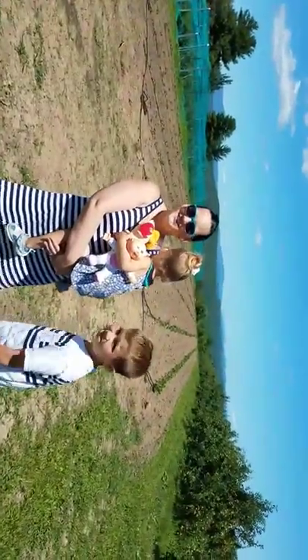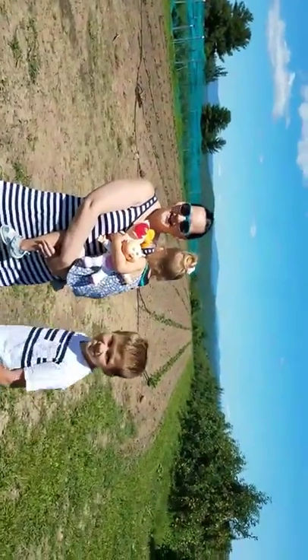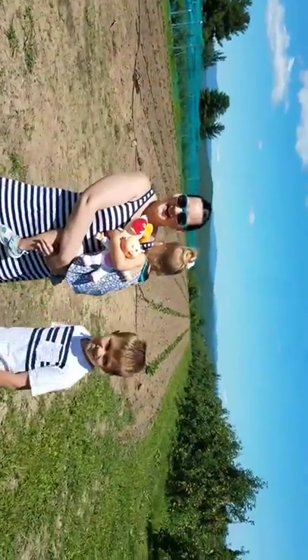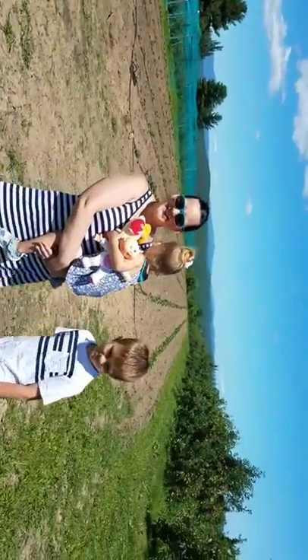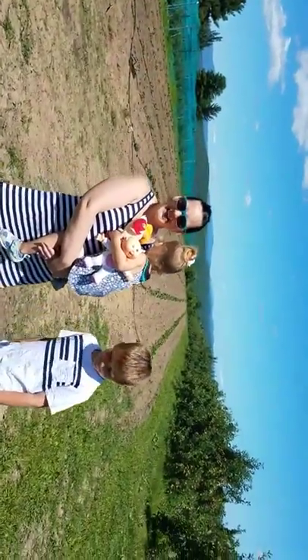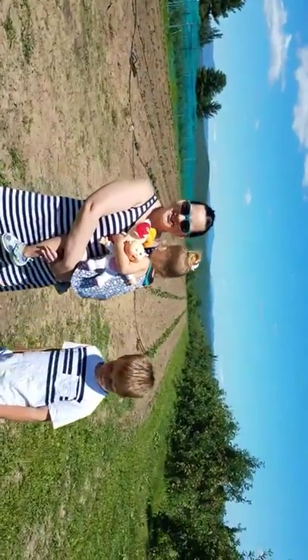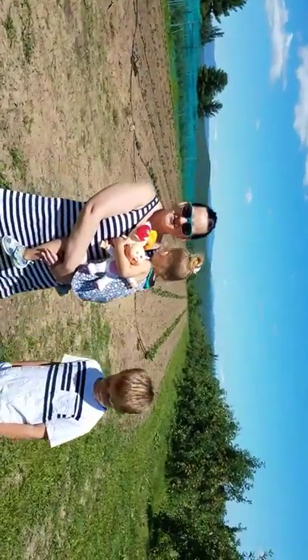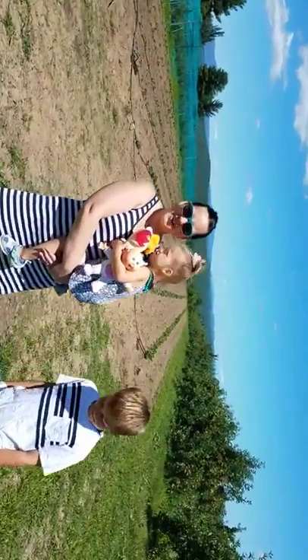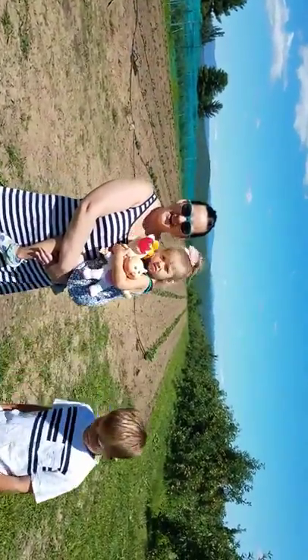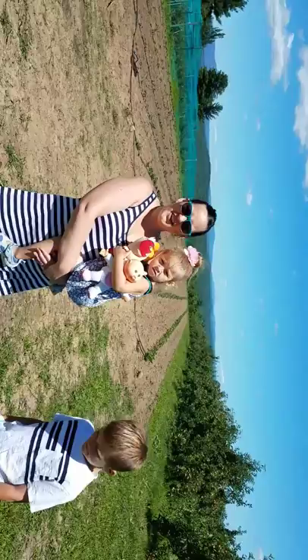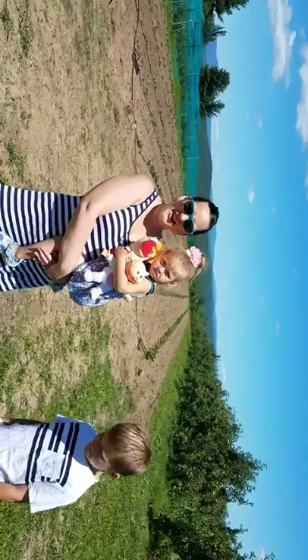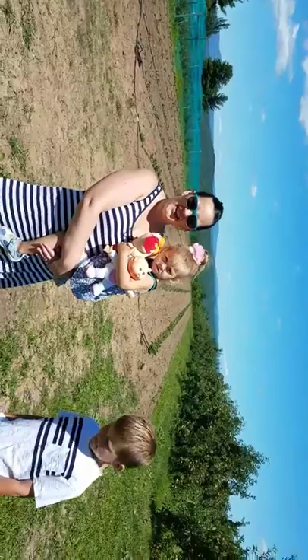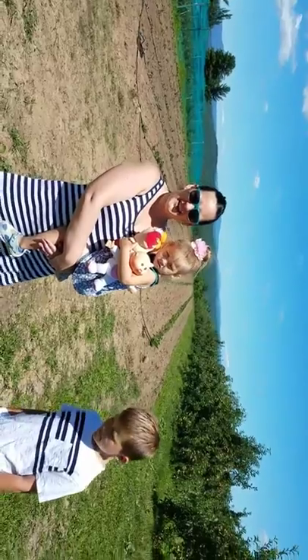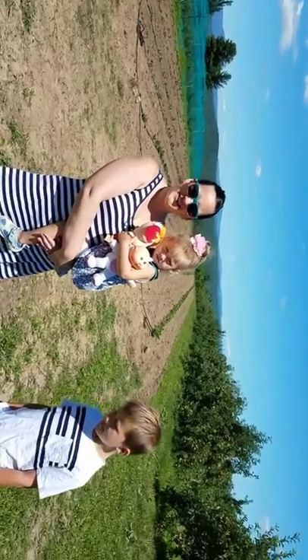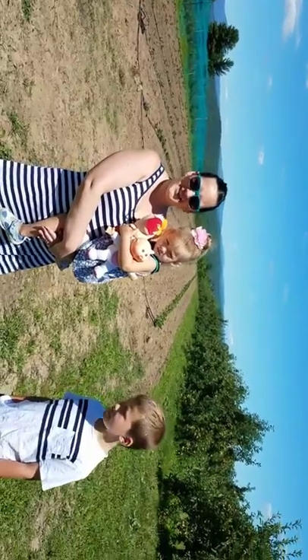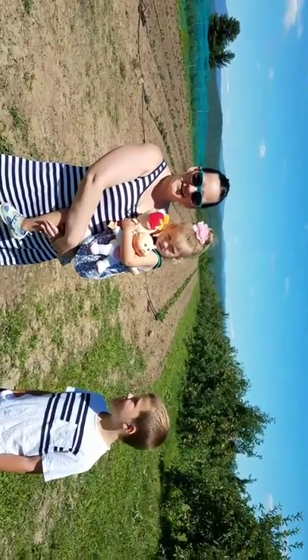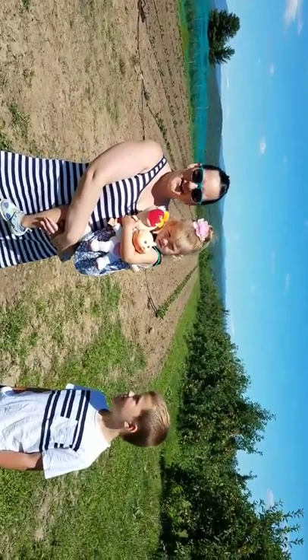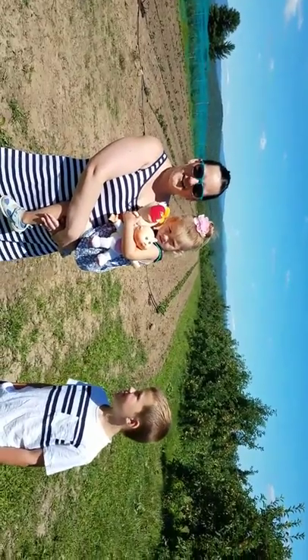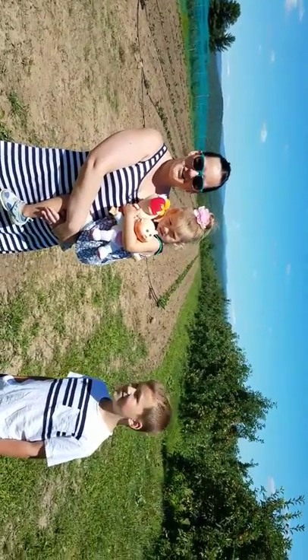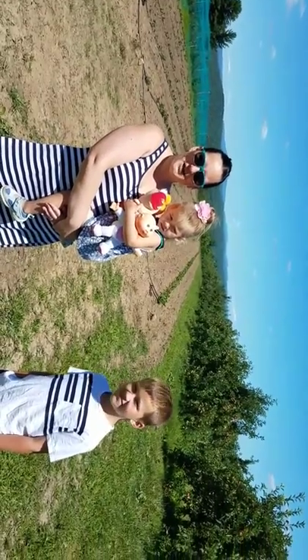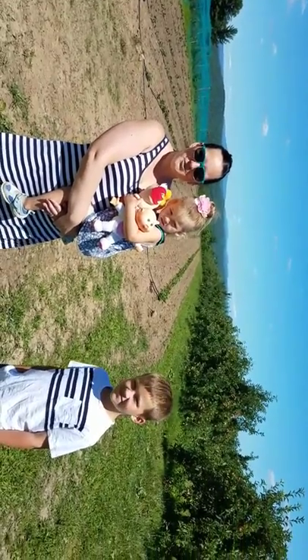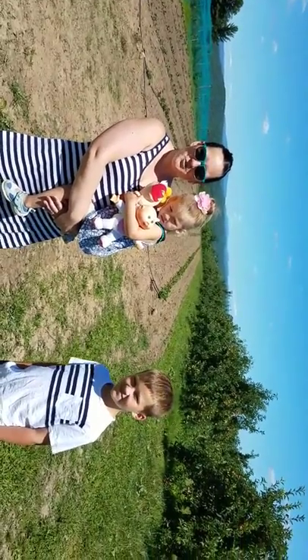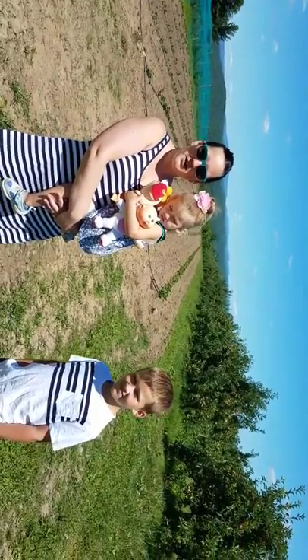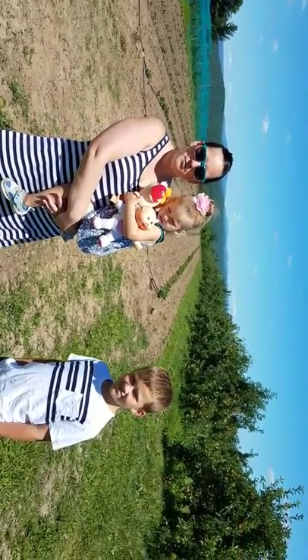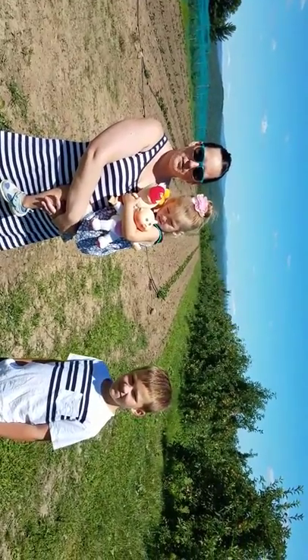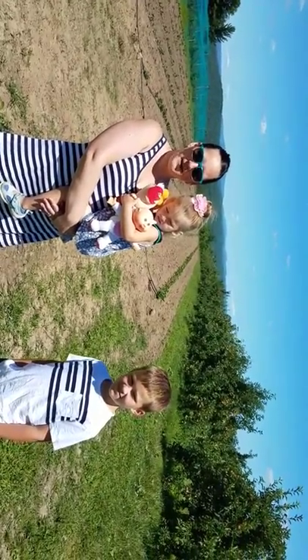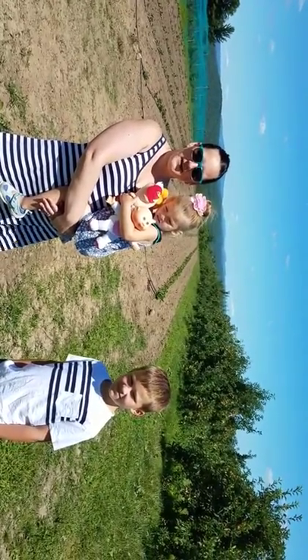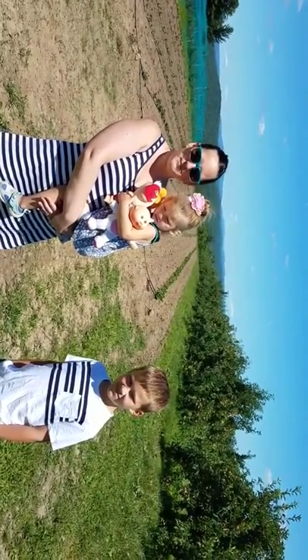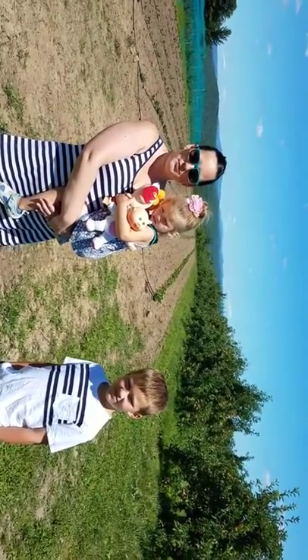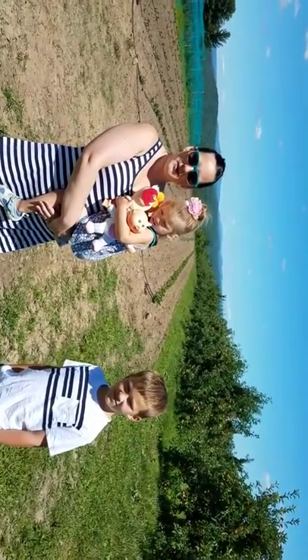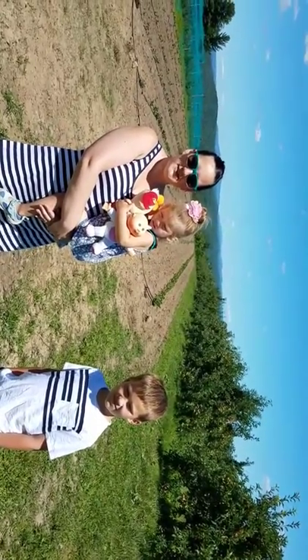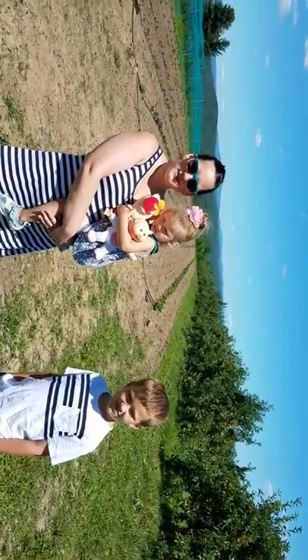Hi guys, it's Katie's 5 of 5, and here we are in New Hampshire. We are blueberry picking.